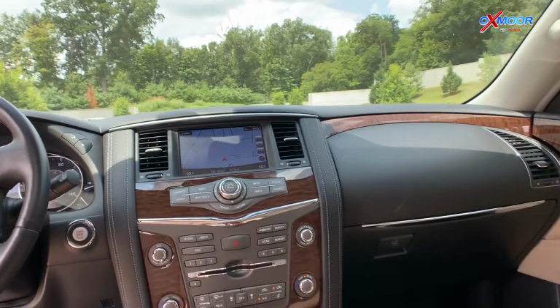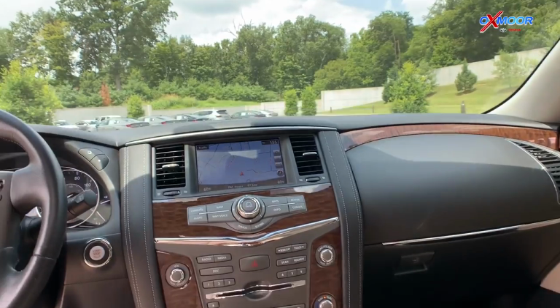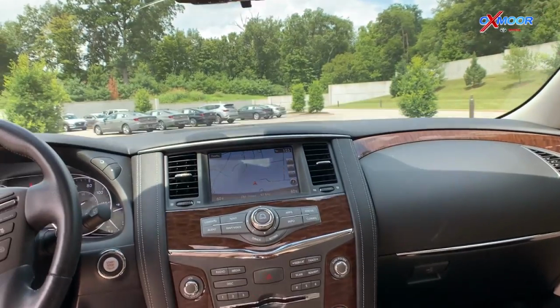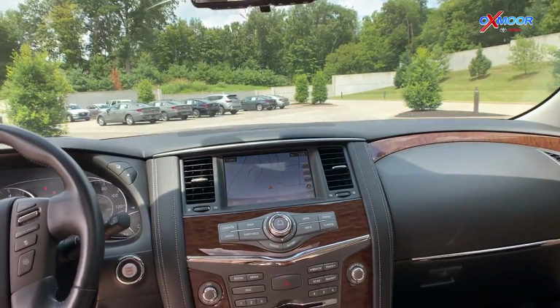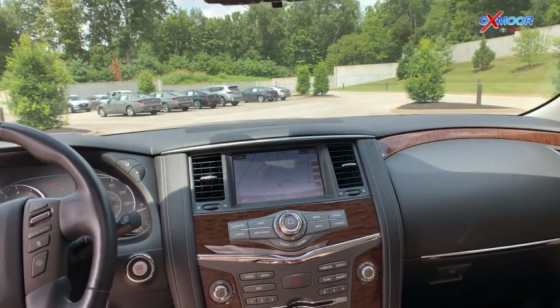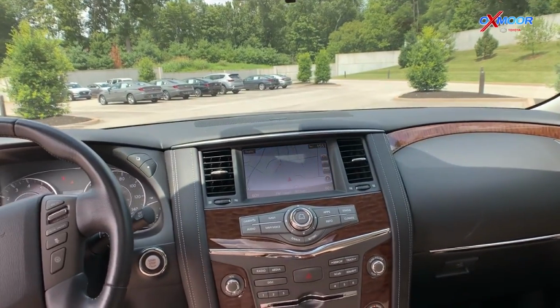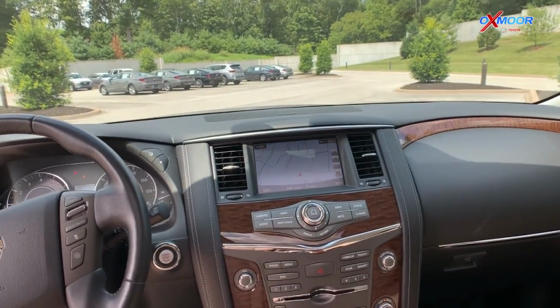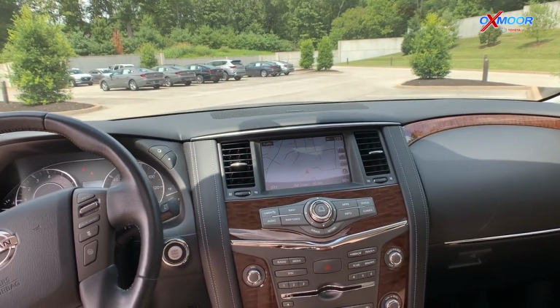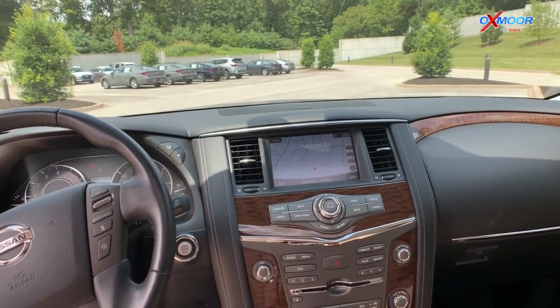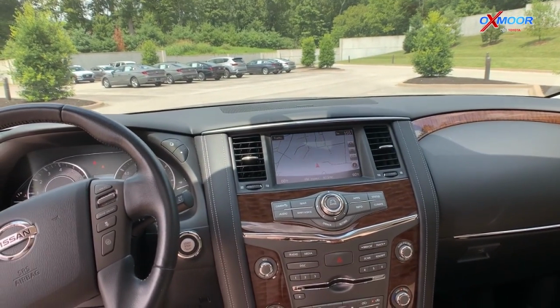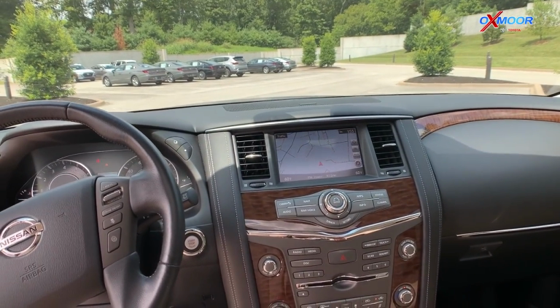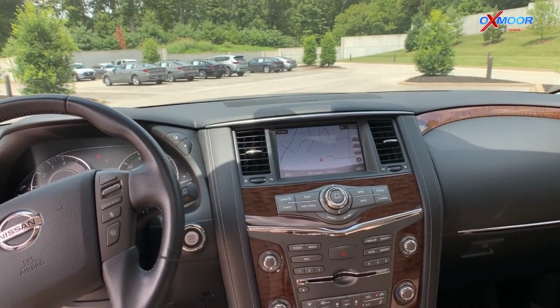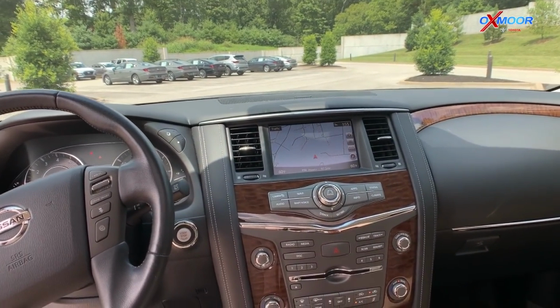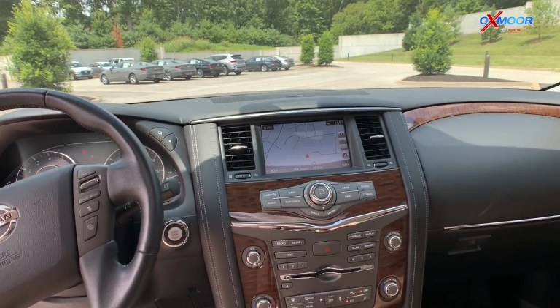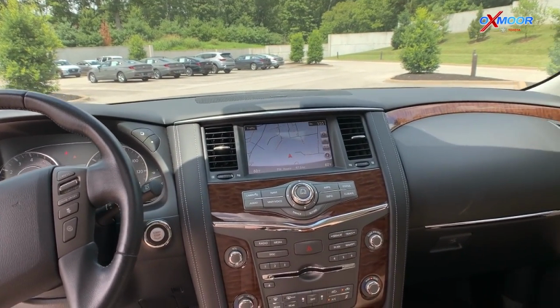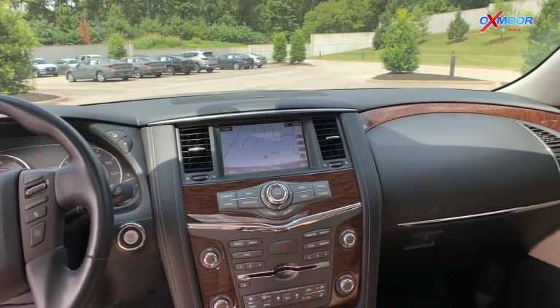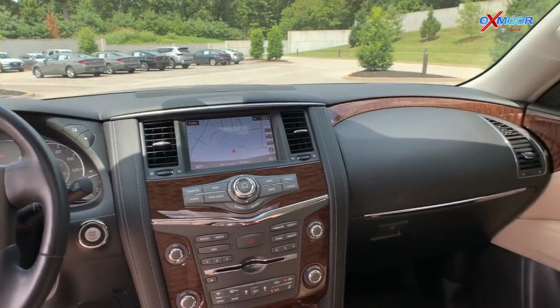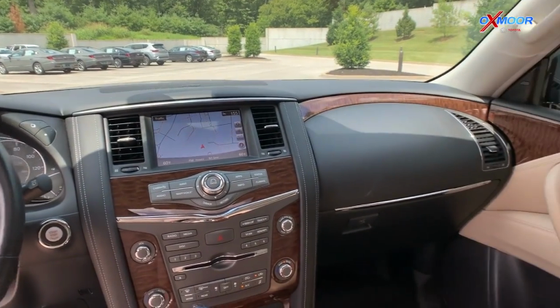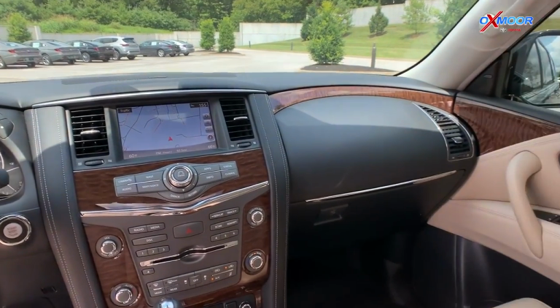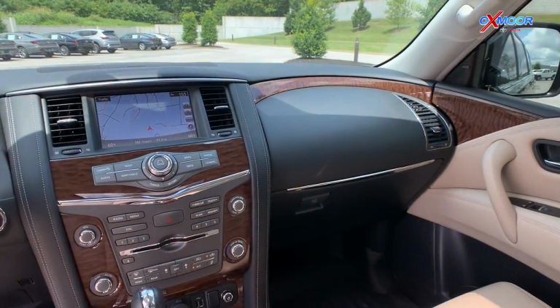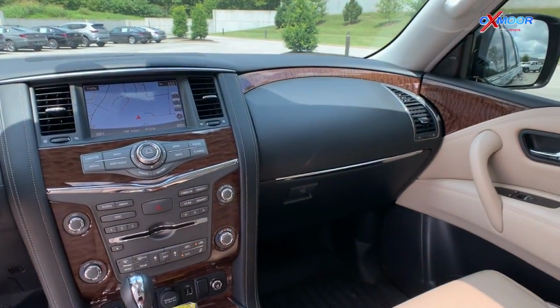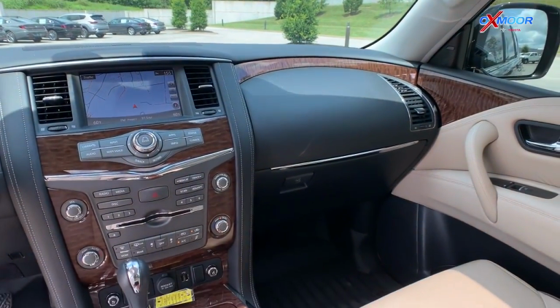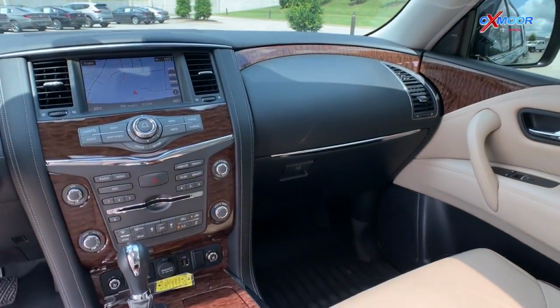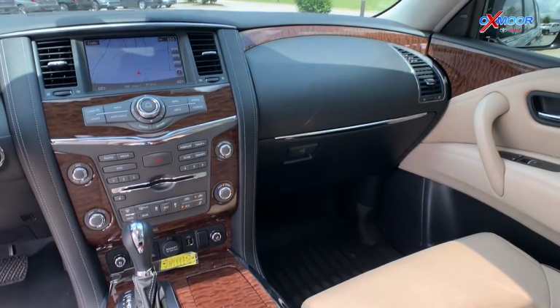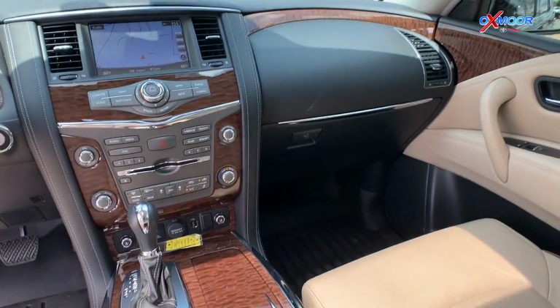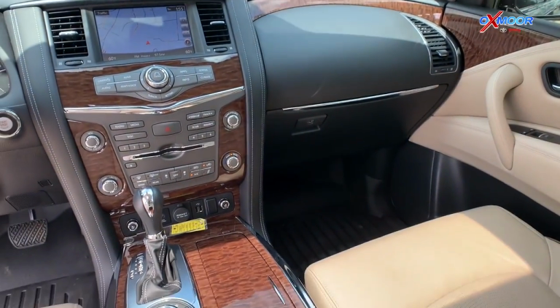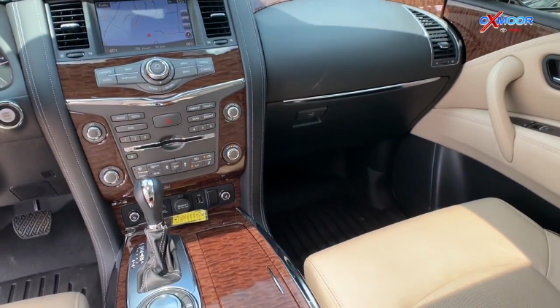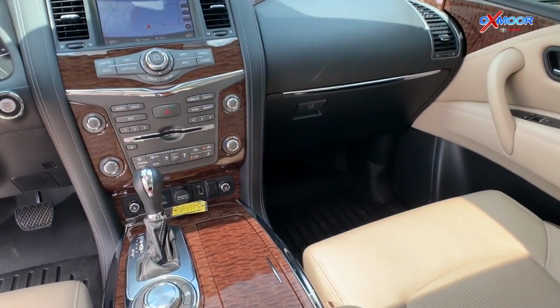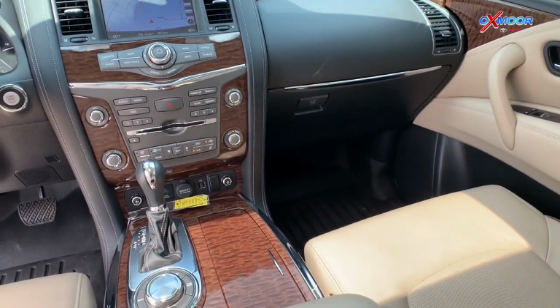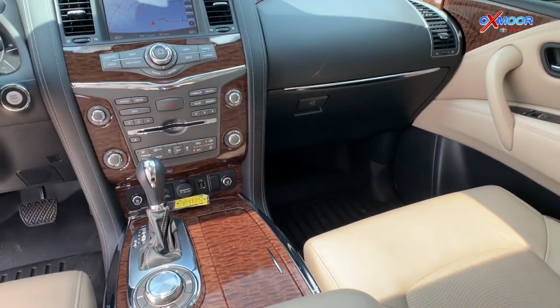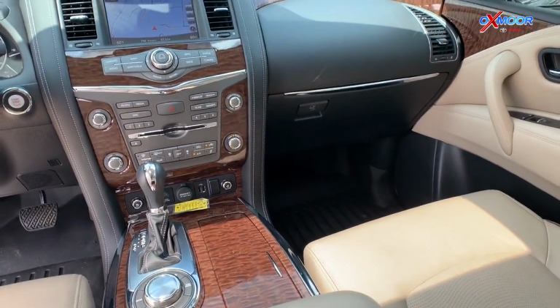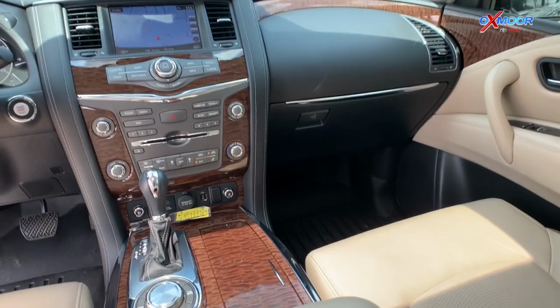It has third row power folding seats. There is a backup camera and Bluetooth.